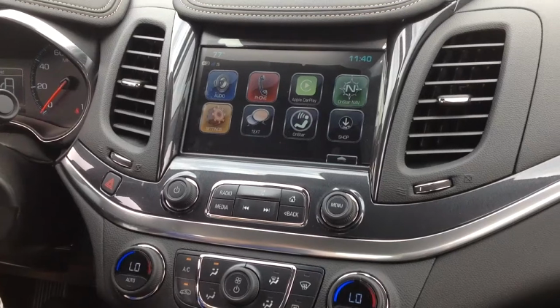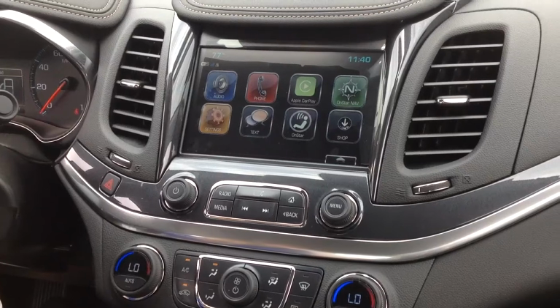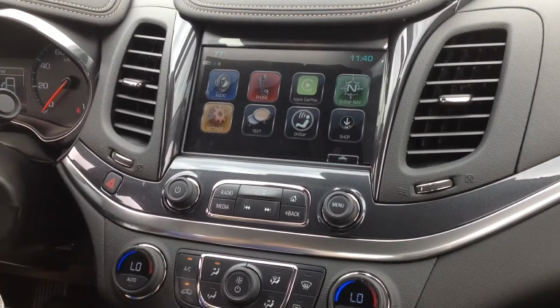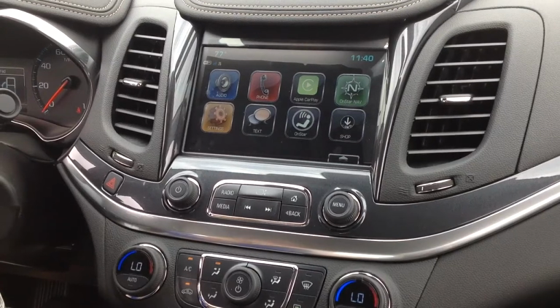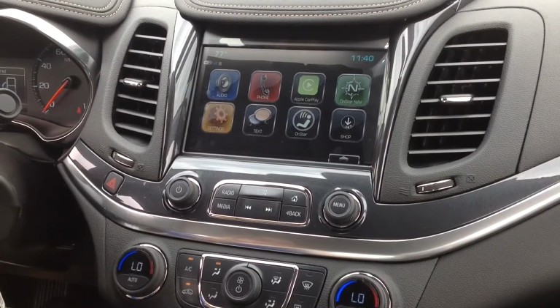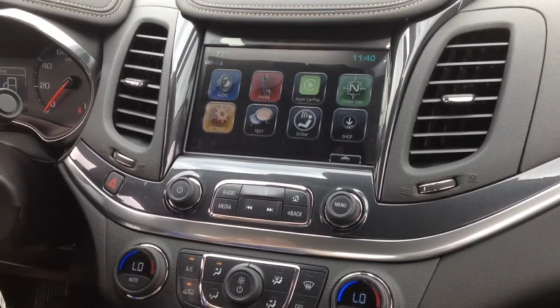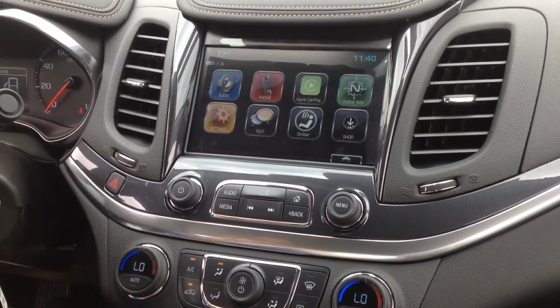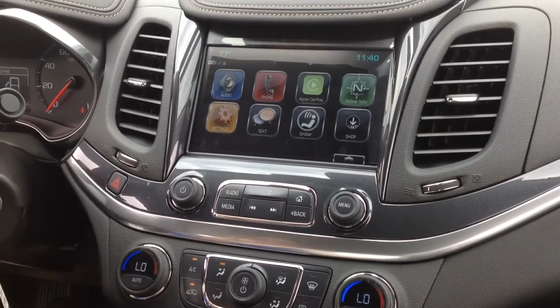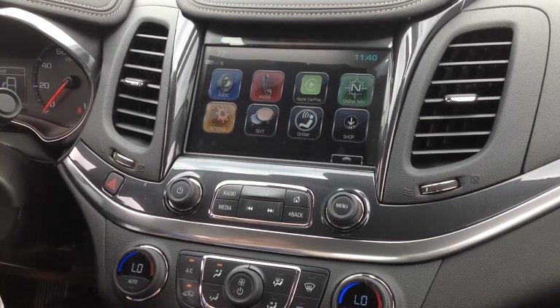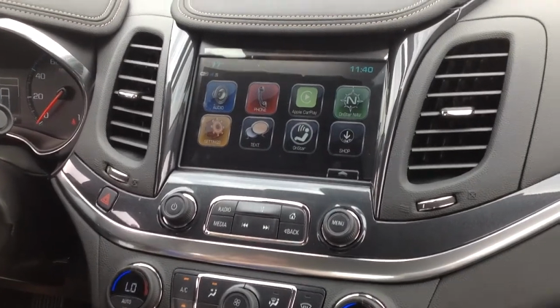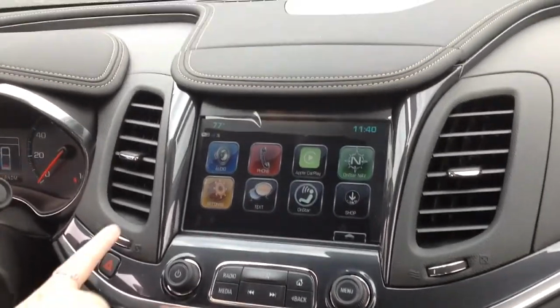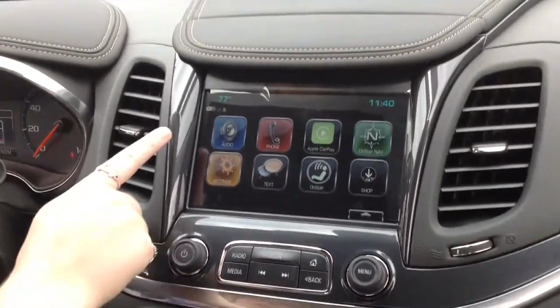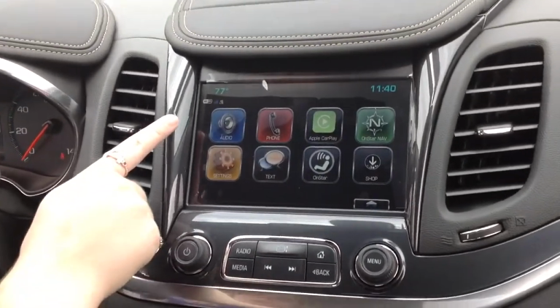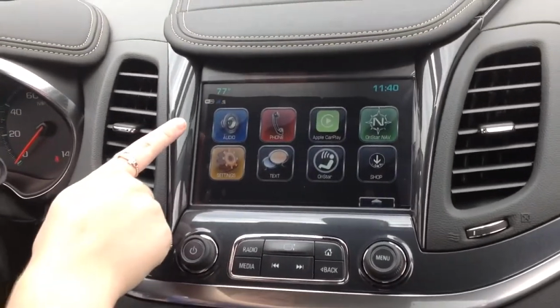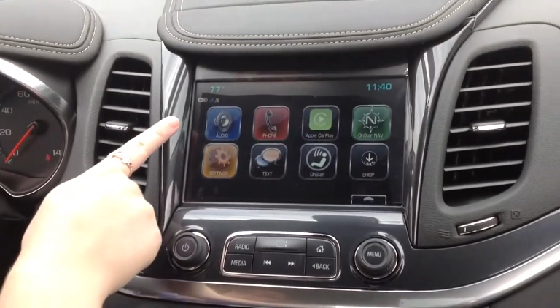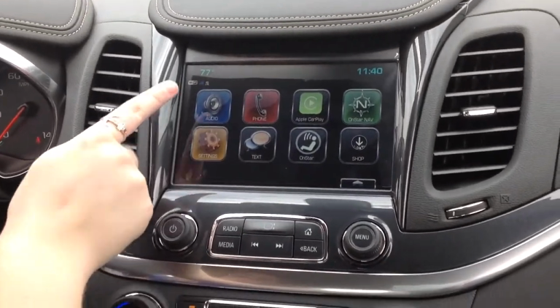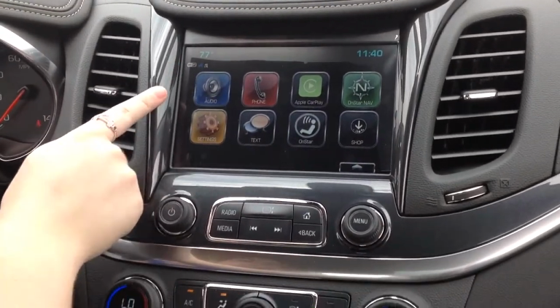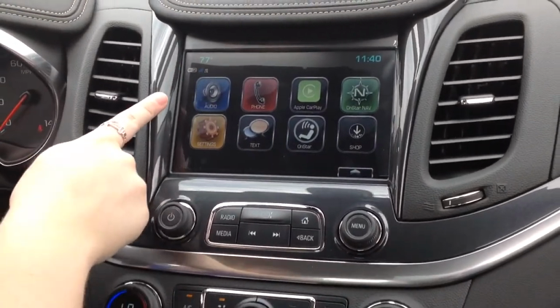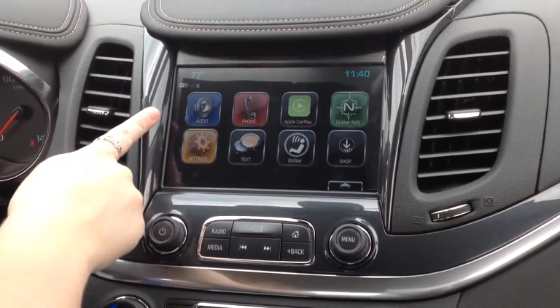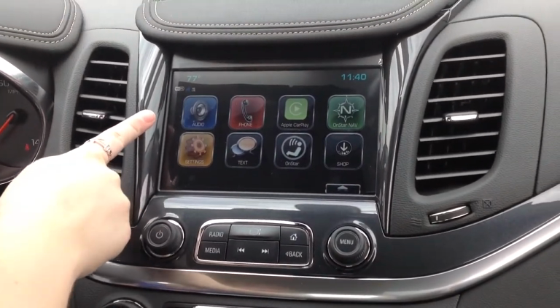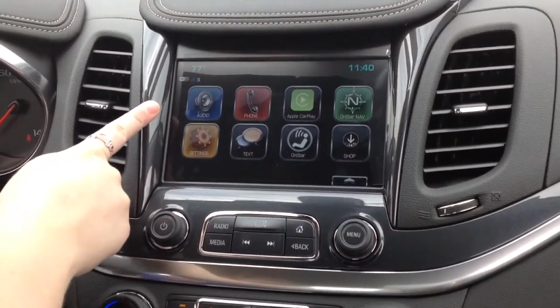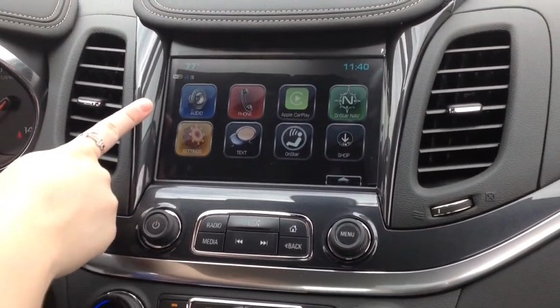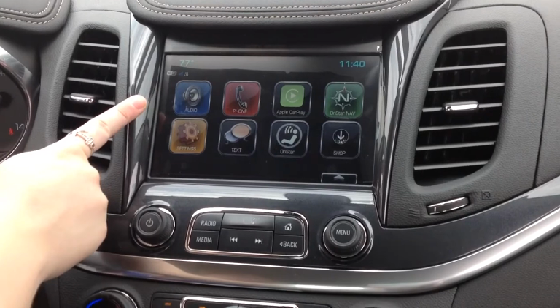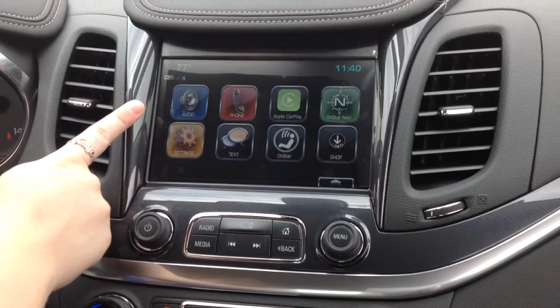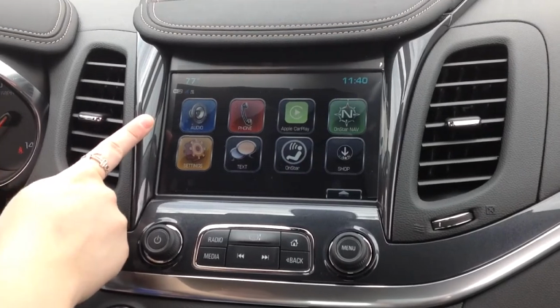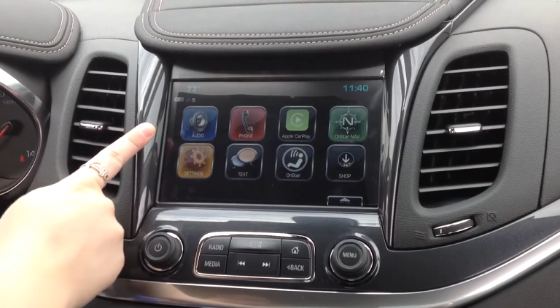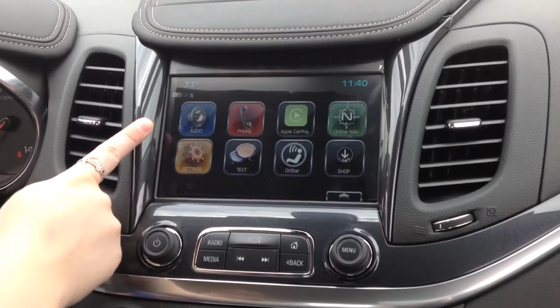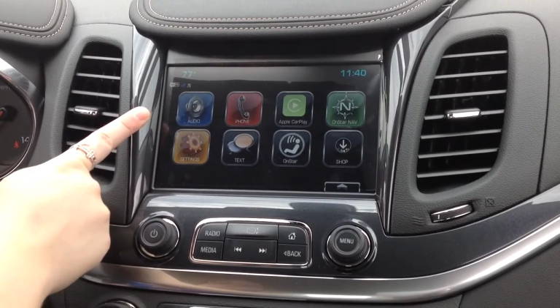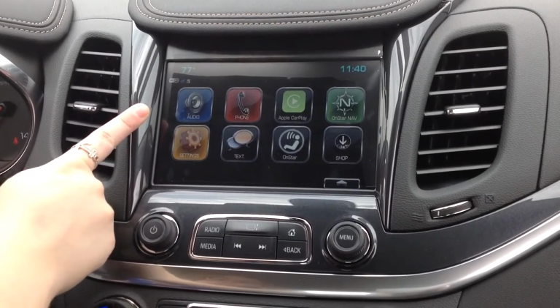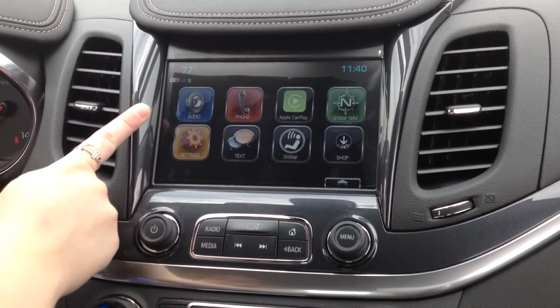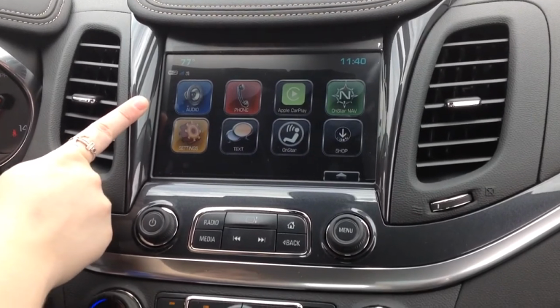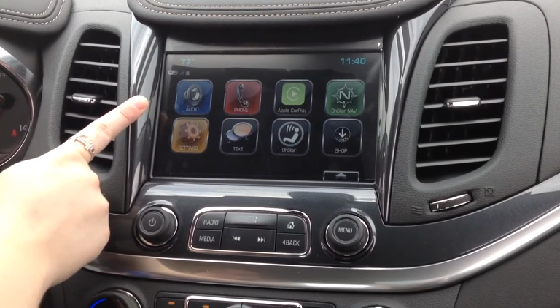This is Kaylee with Hair Chevrolet. We're going to give you a few details about the infotainment system on the 2017 Impala.